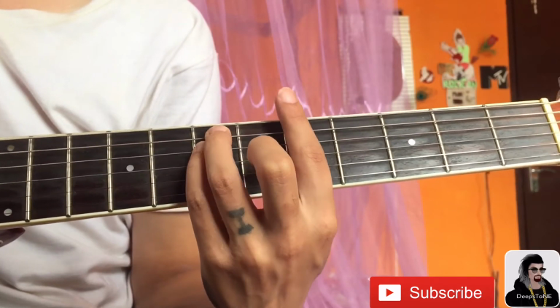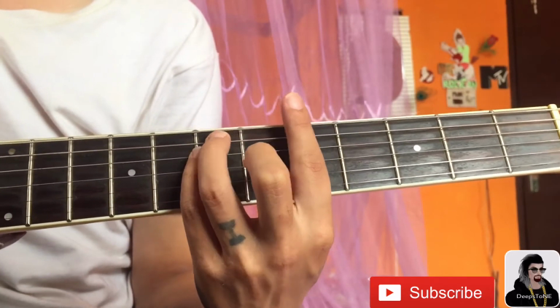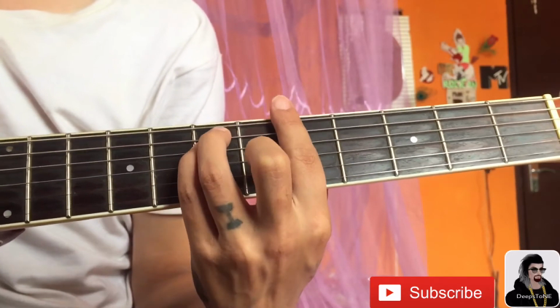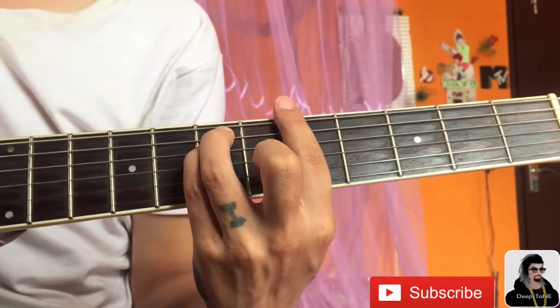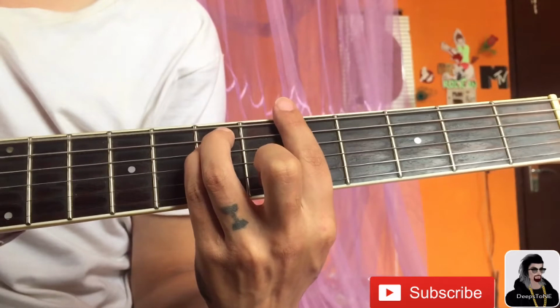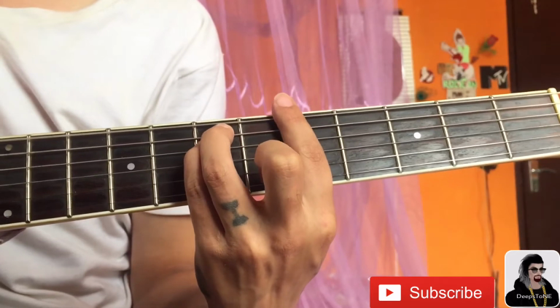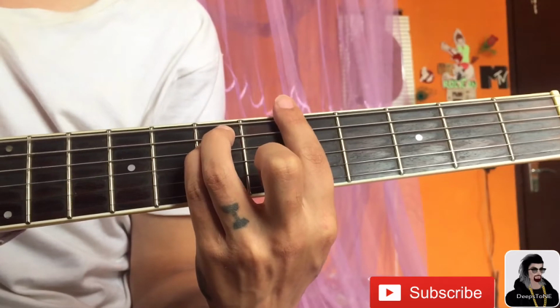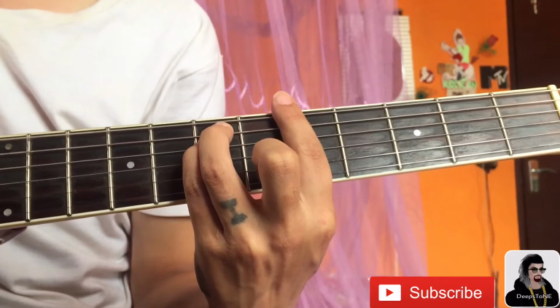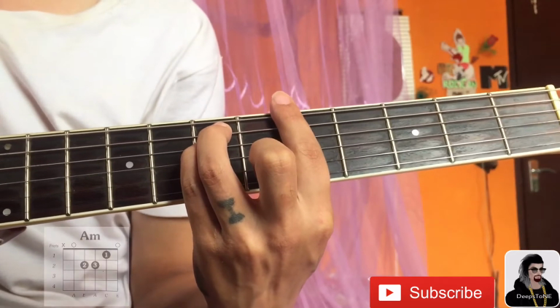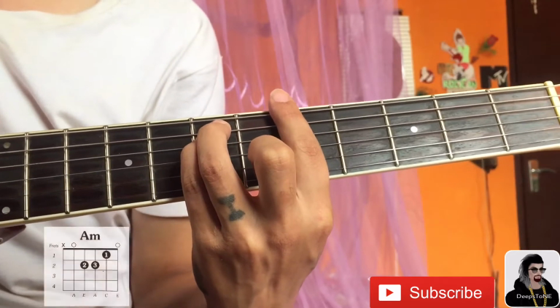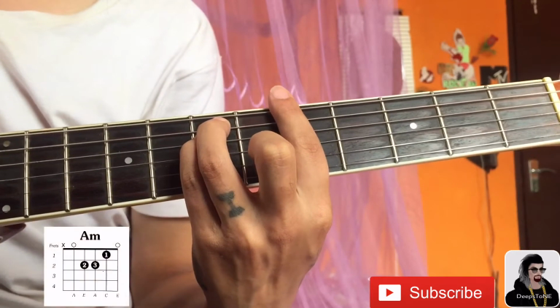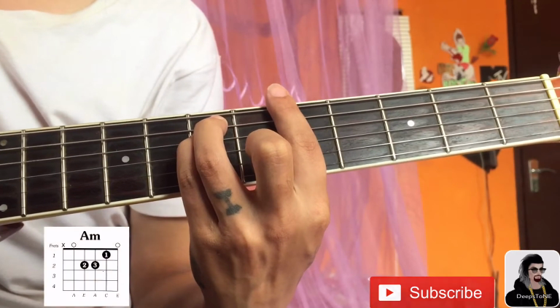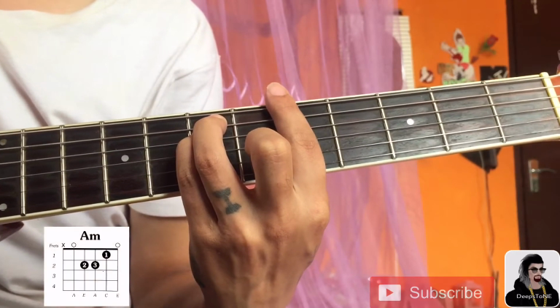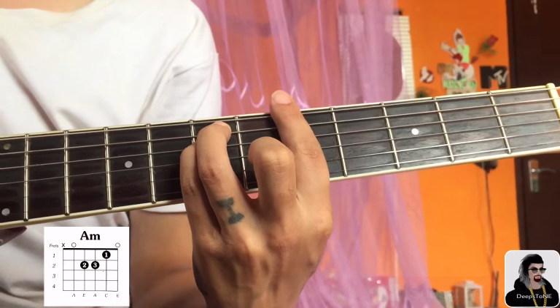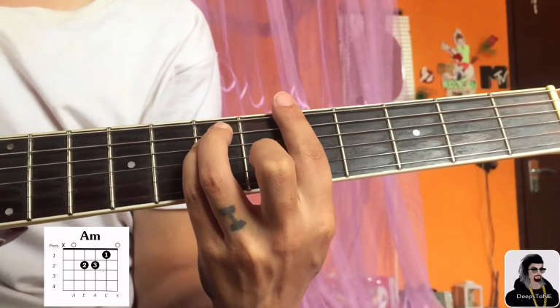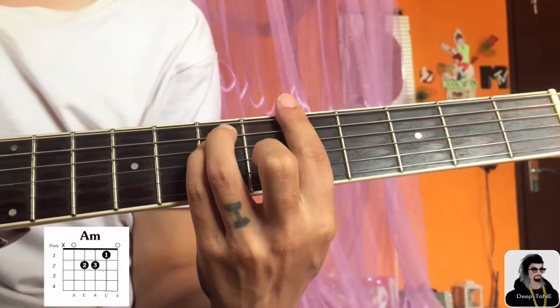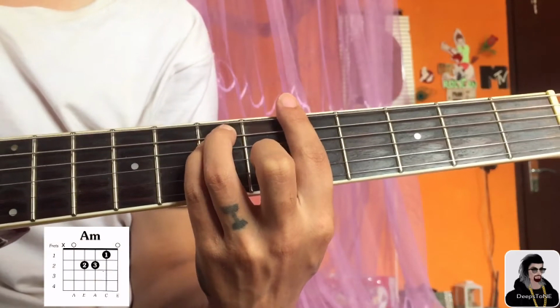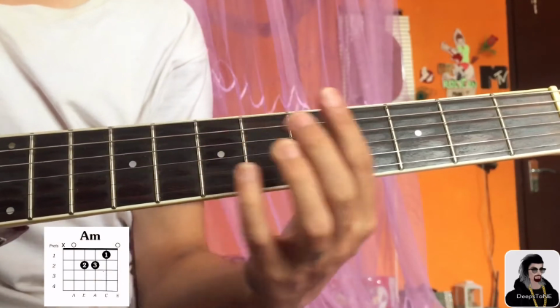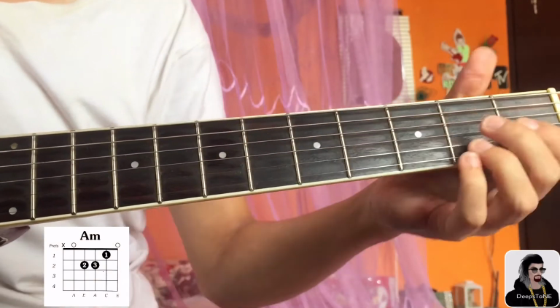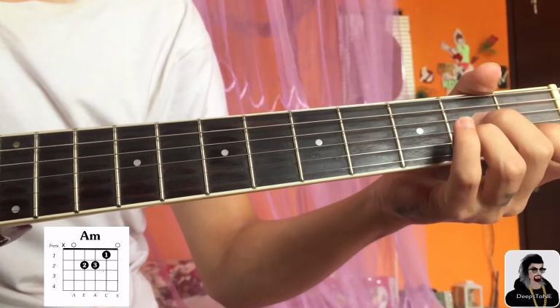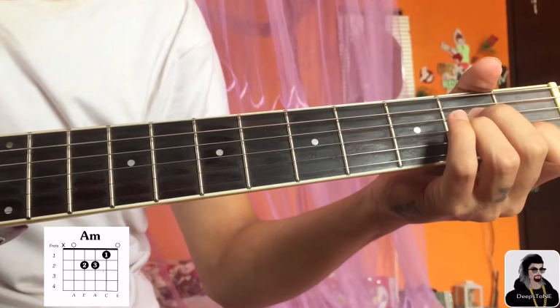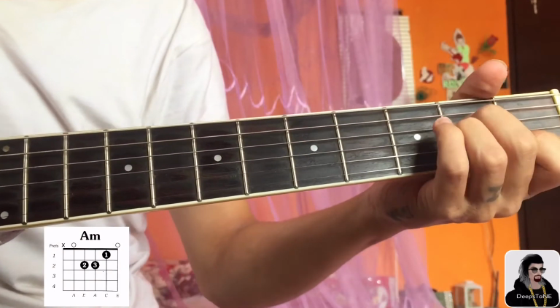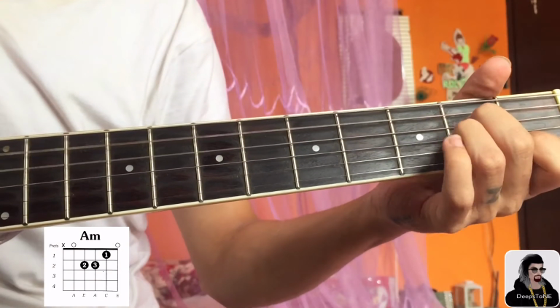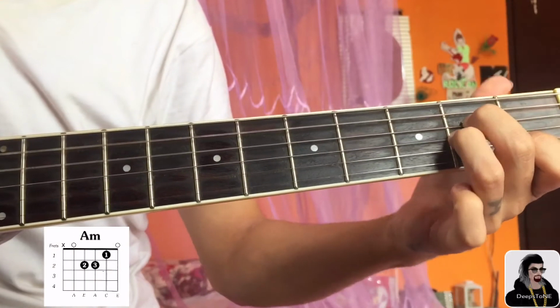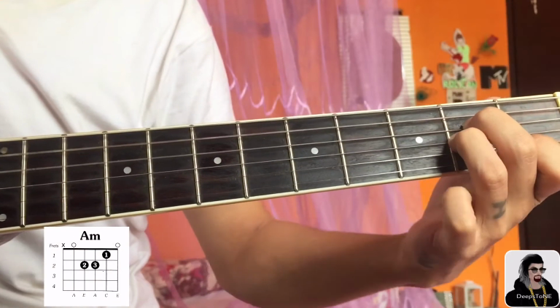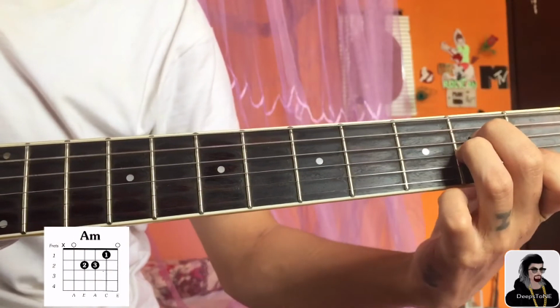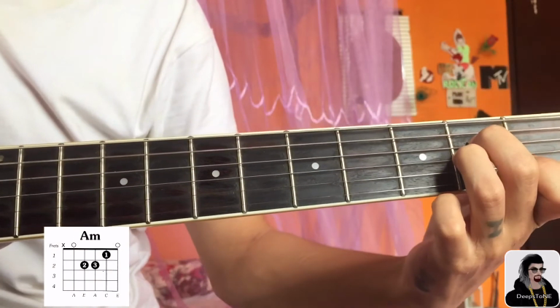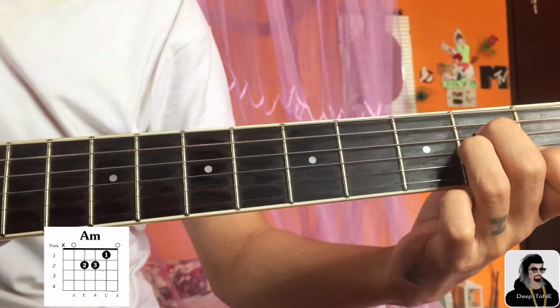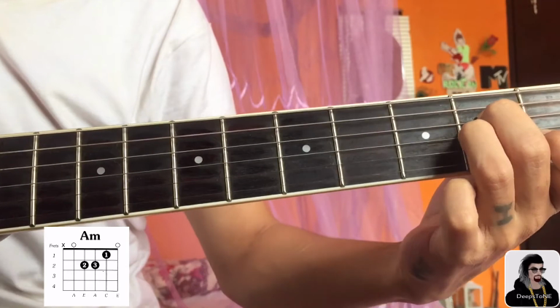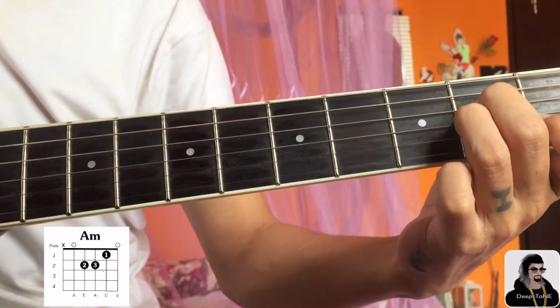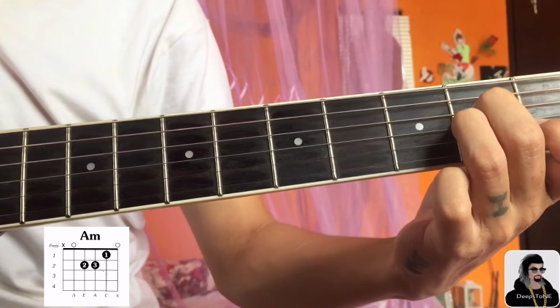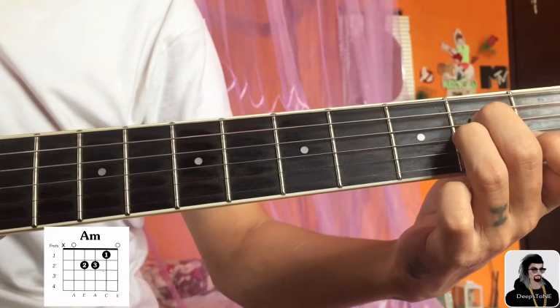The first chord is A minor. This is in the bar, but you can do it like this as well — A minor, opening A minor chord.